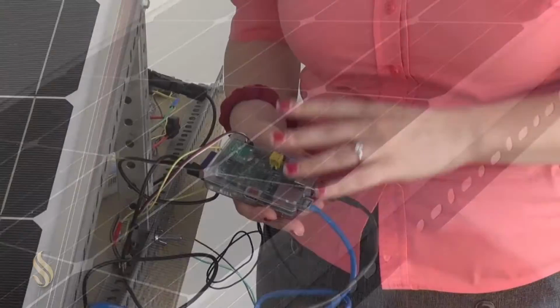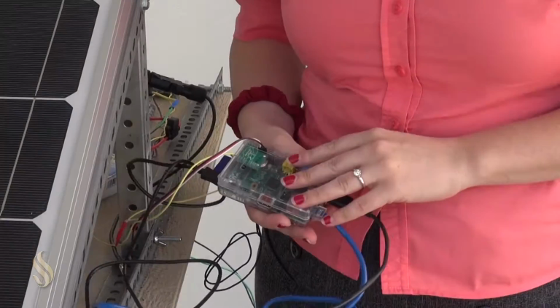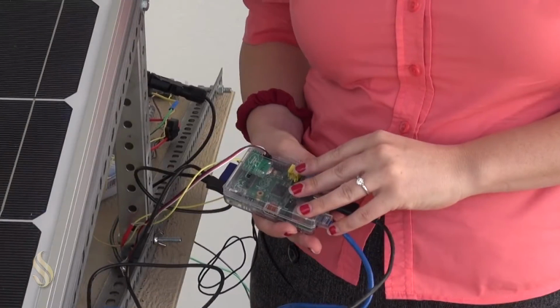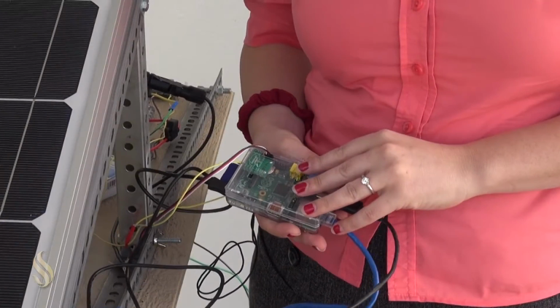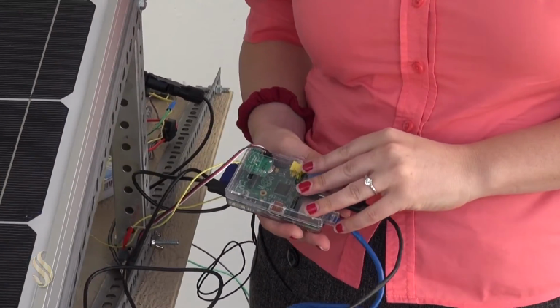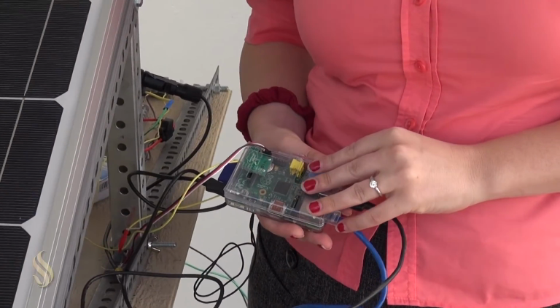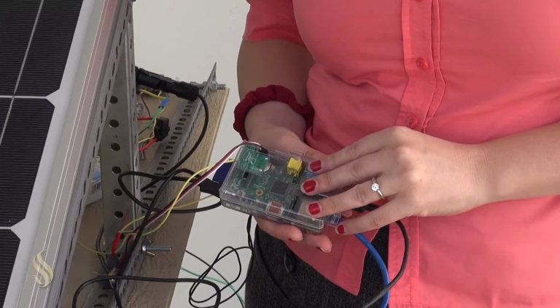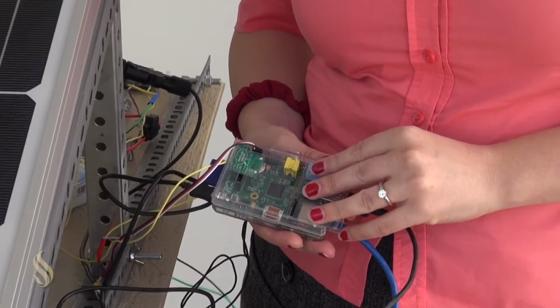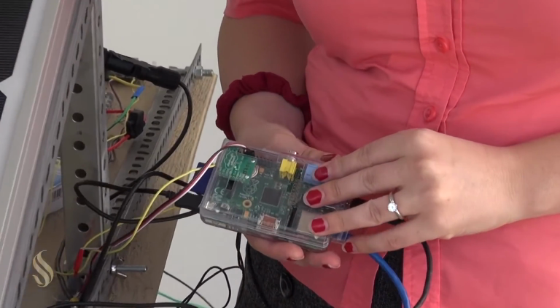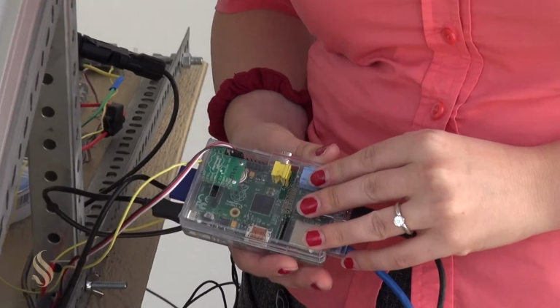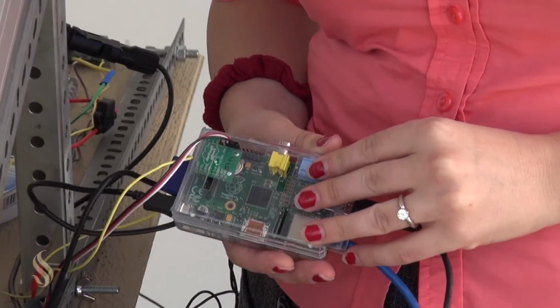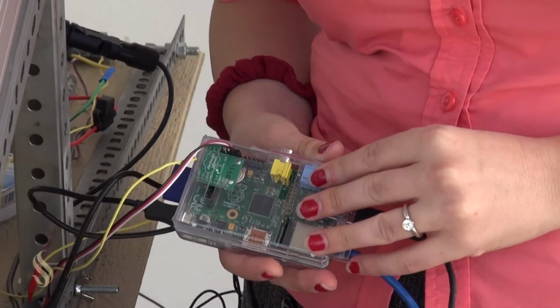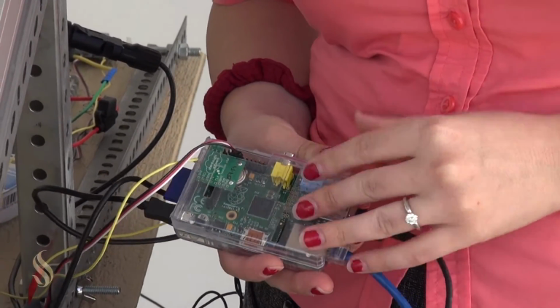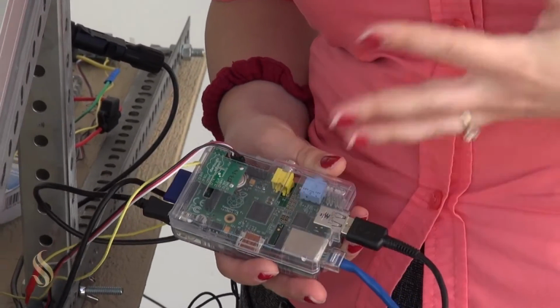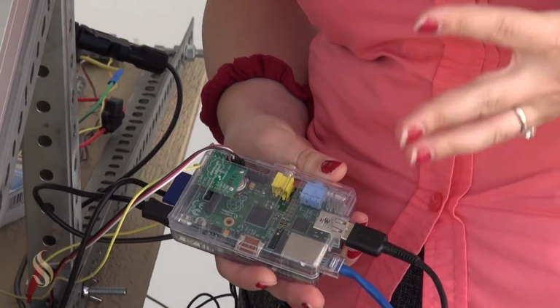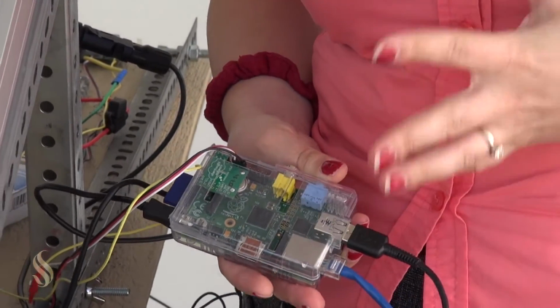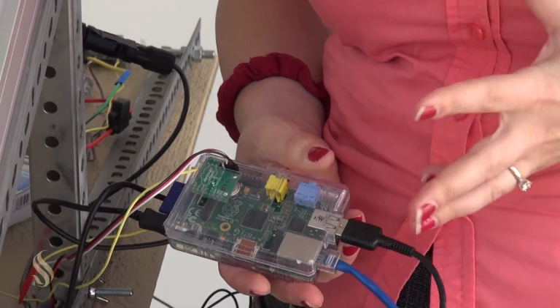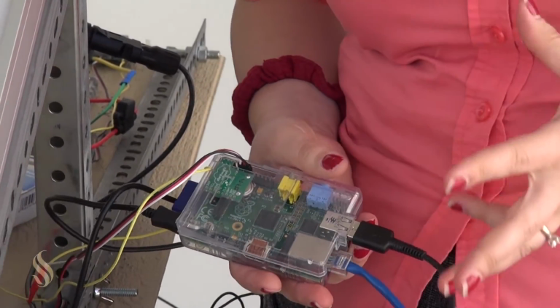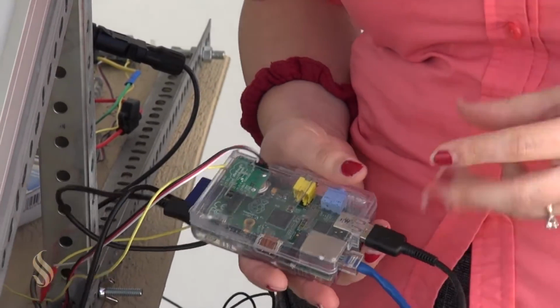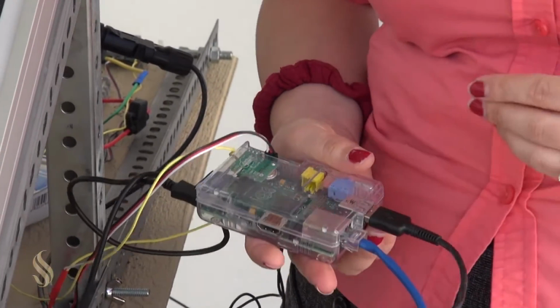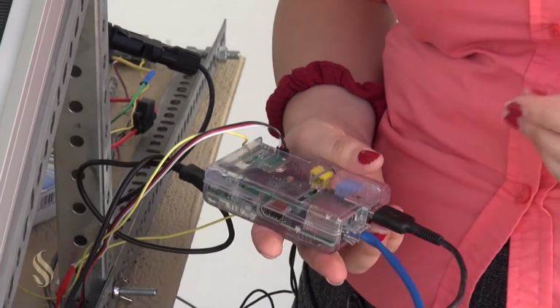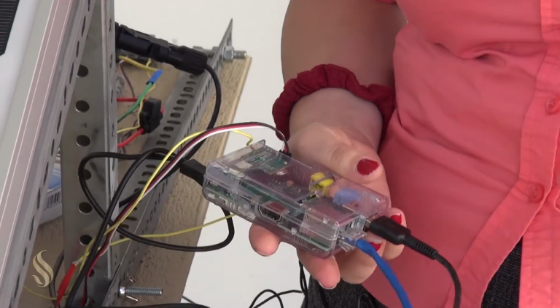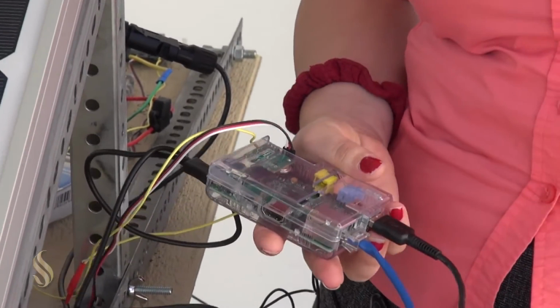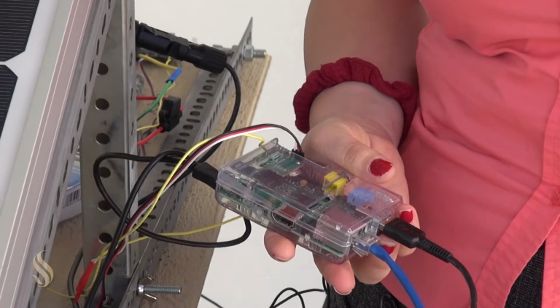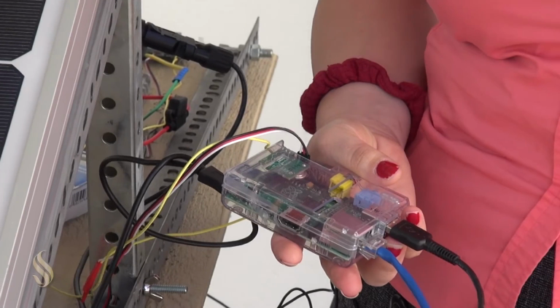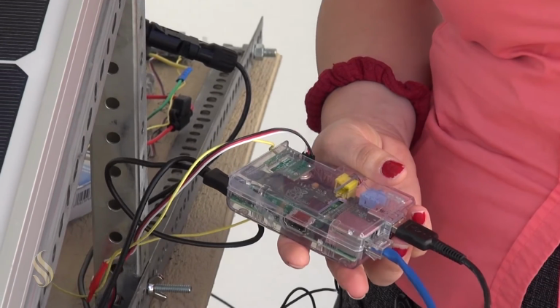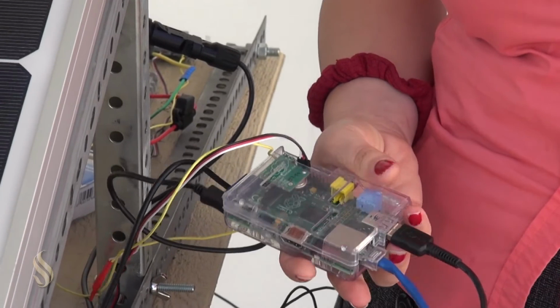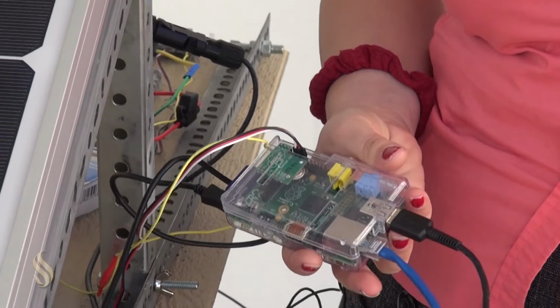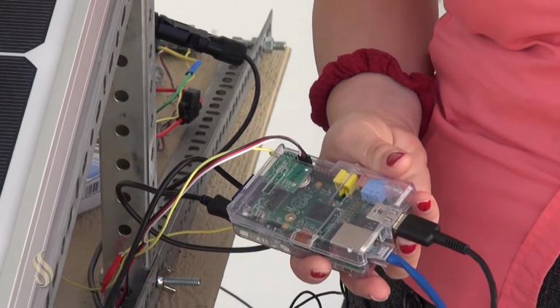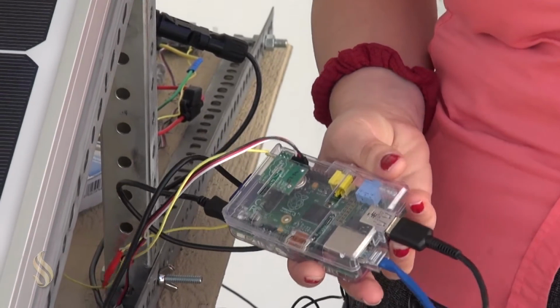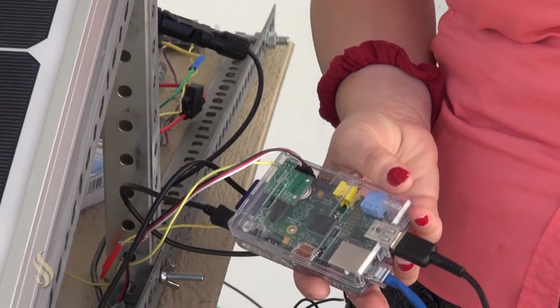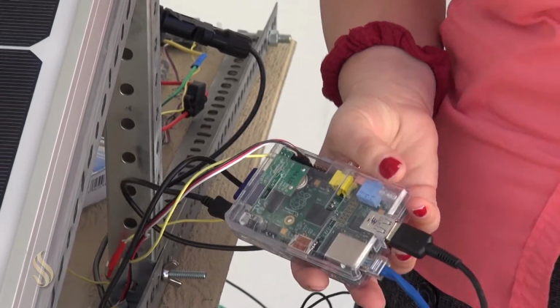This is a Raspberry Pi, which is basically just a mini computer. It costs about $35.